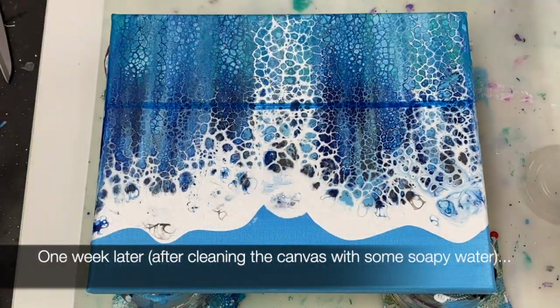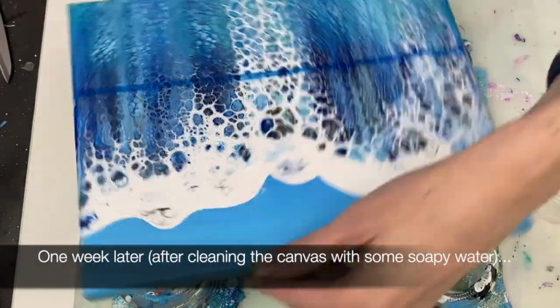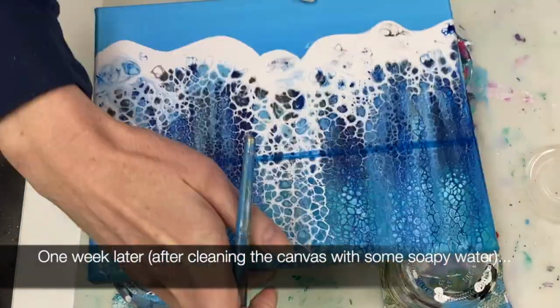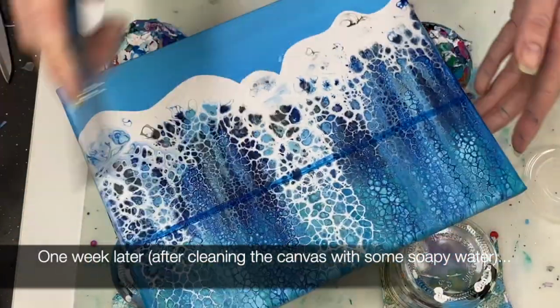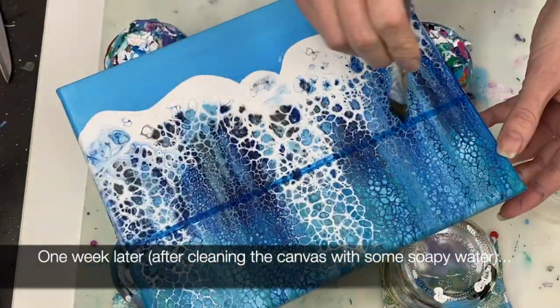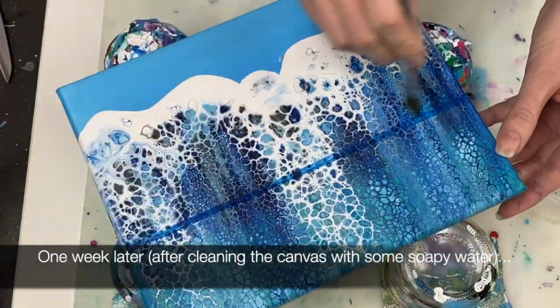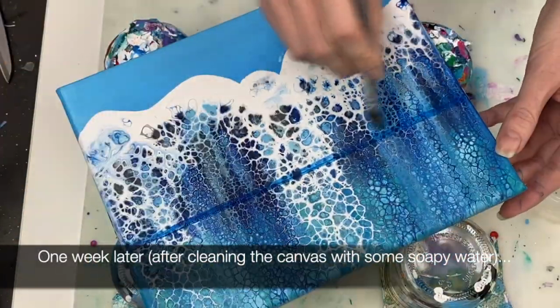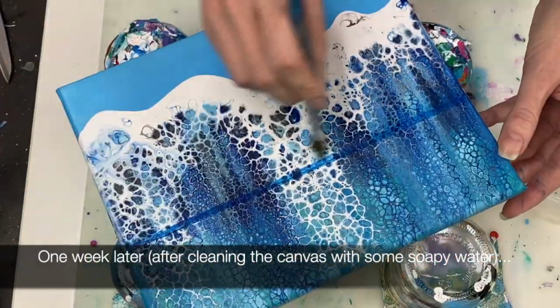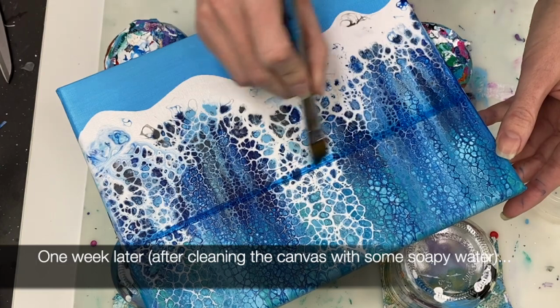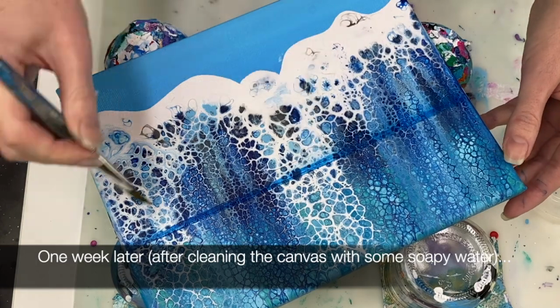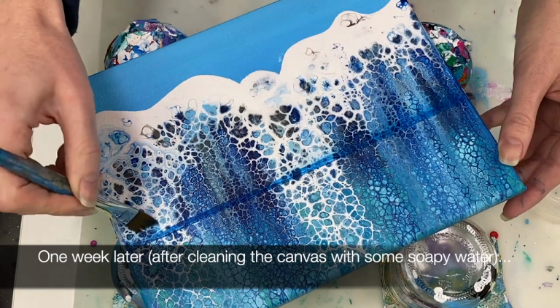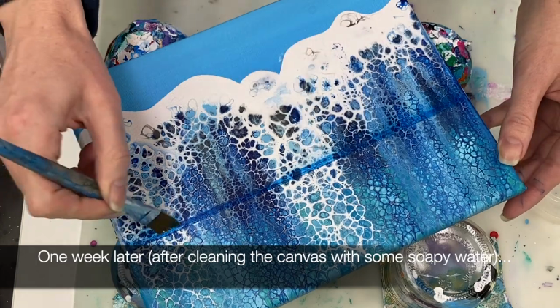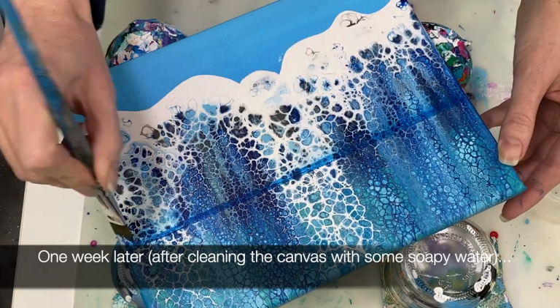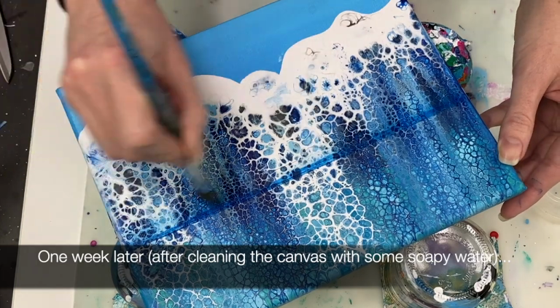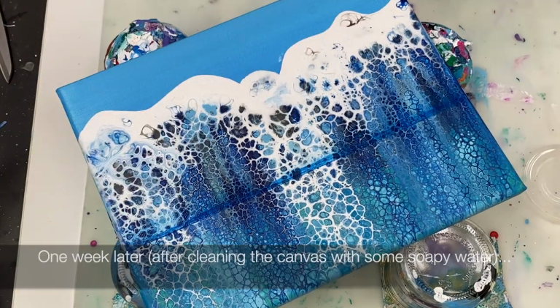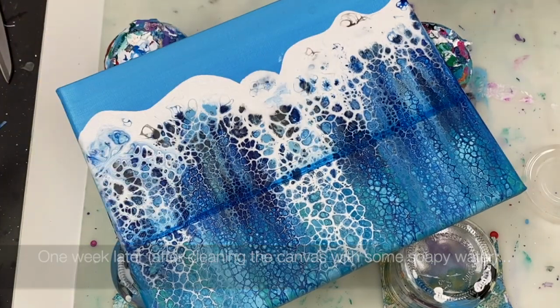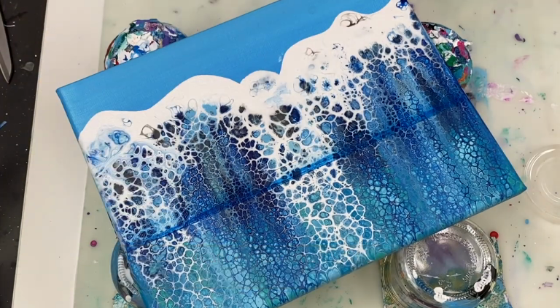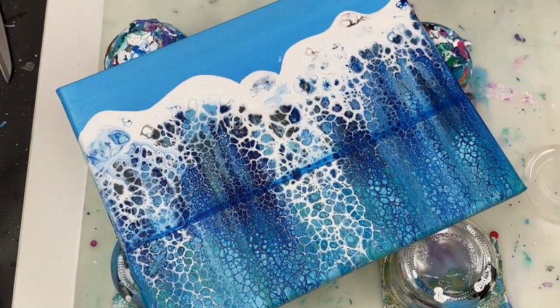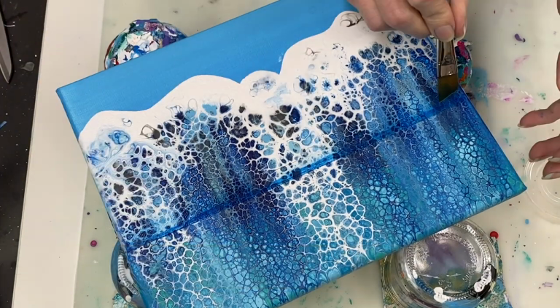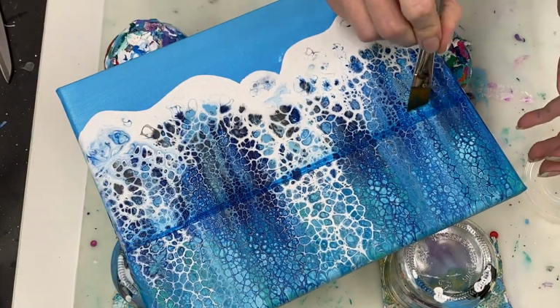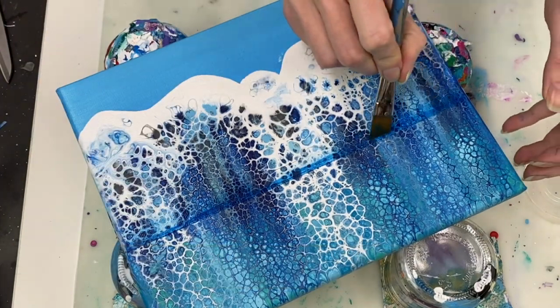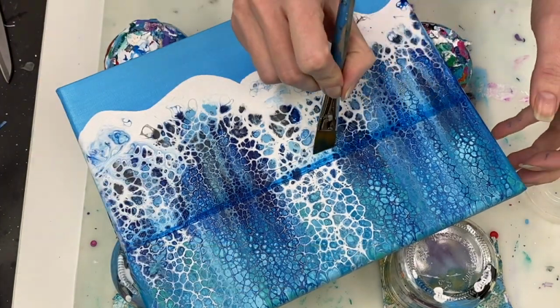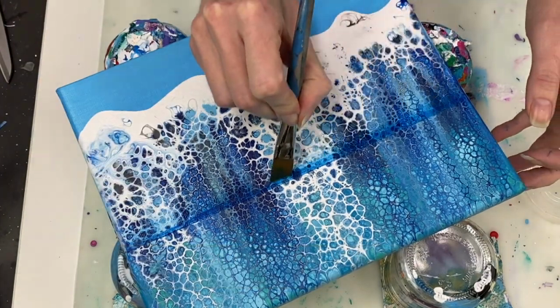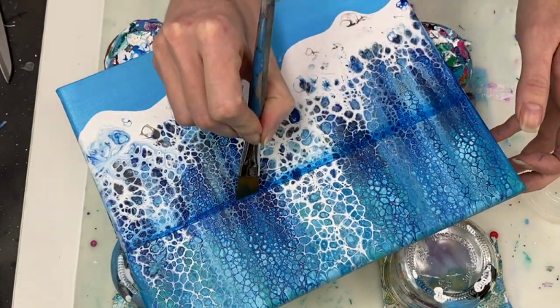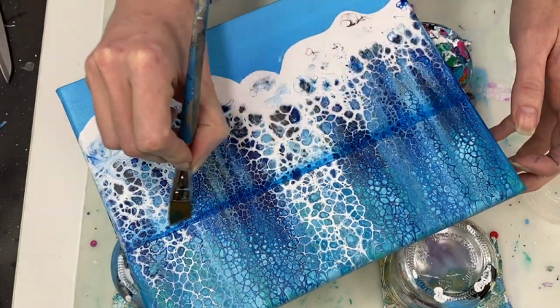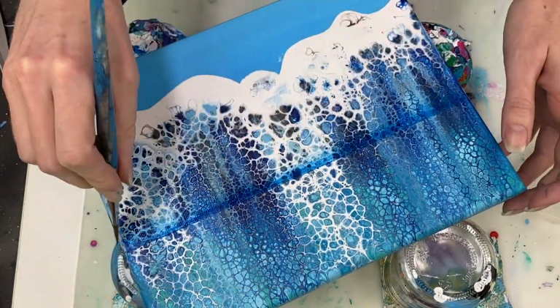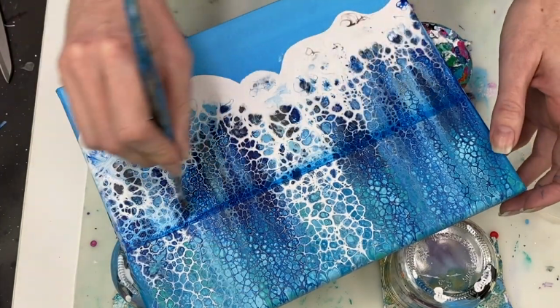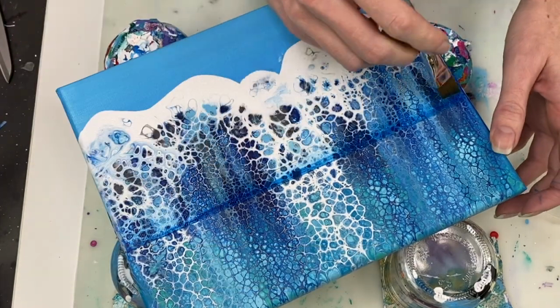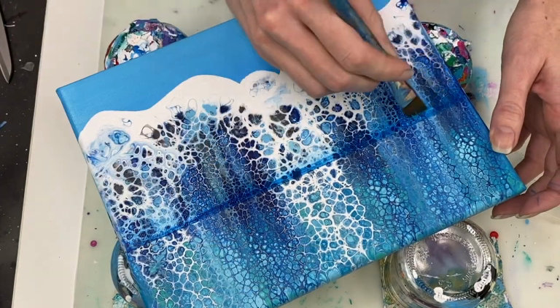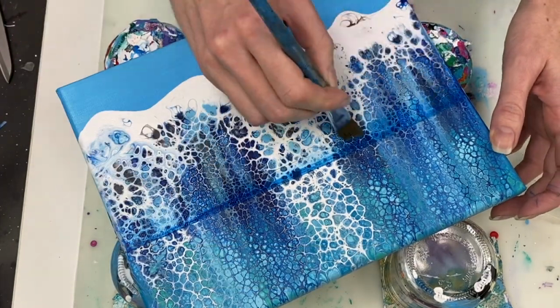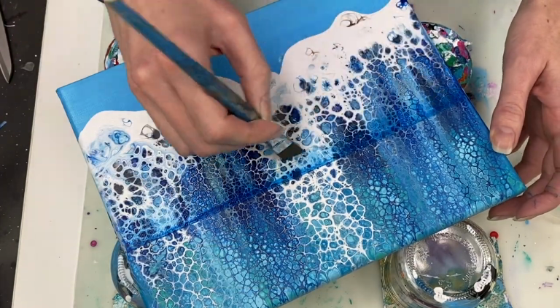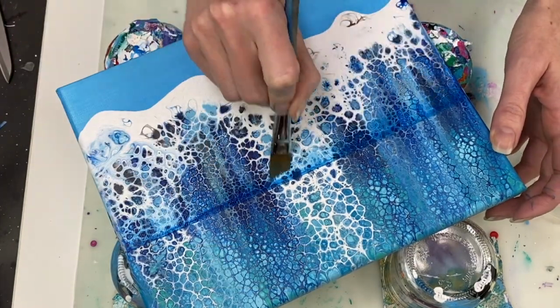Now I'm using some phthalo blue on my angled paintbrush to help create the horizon line.